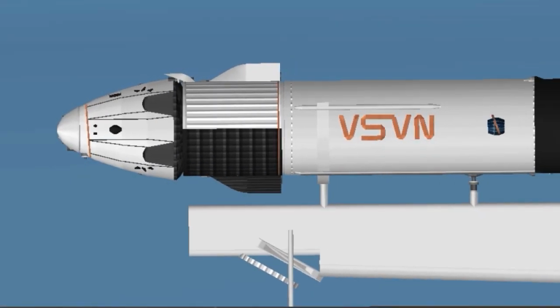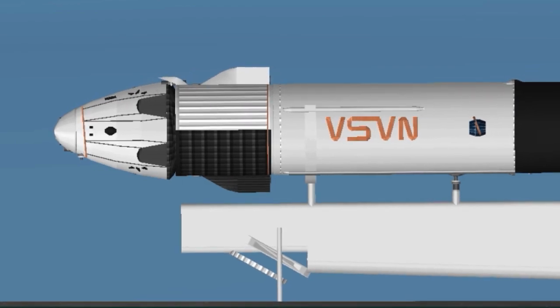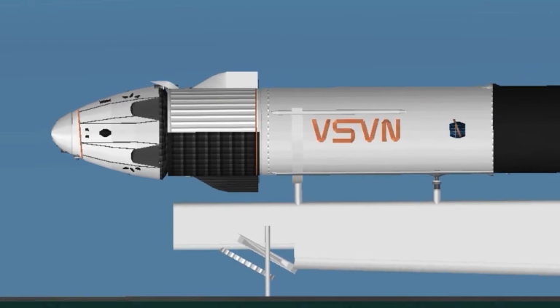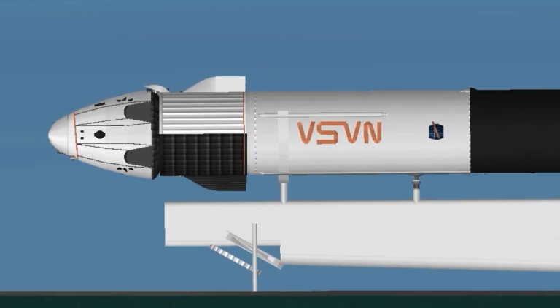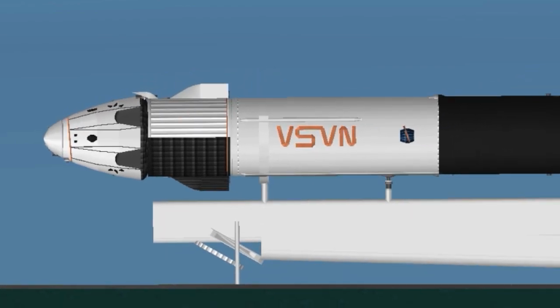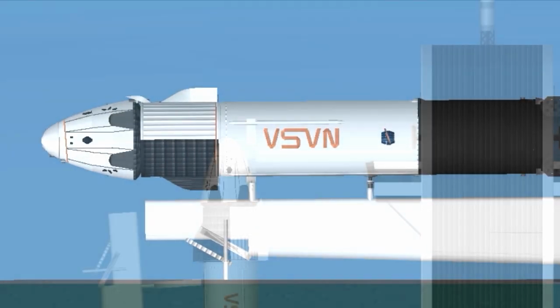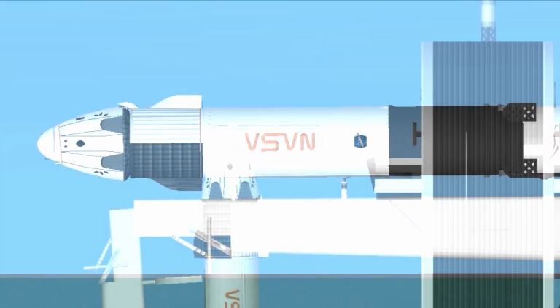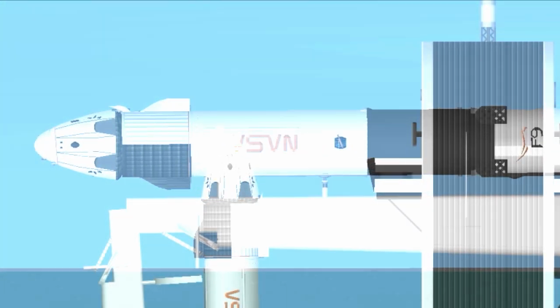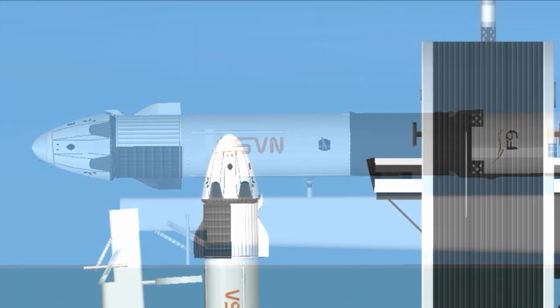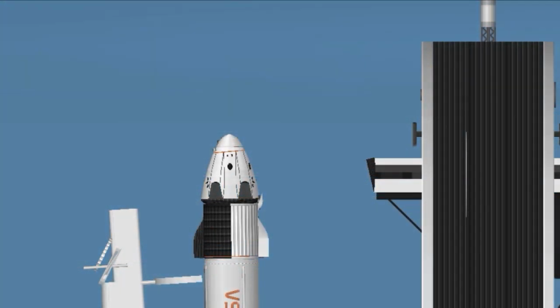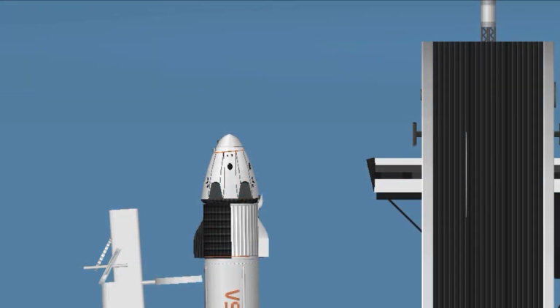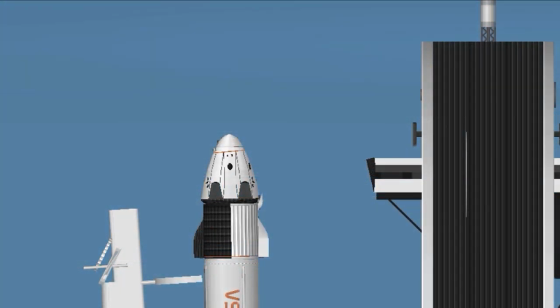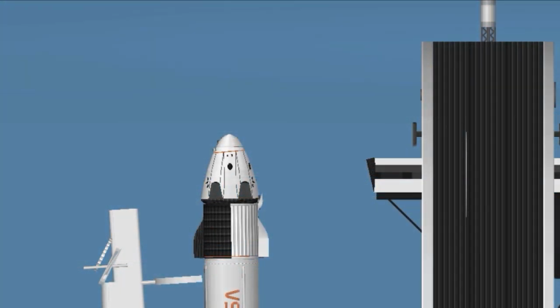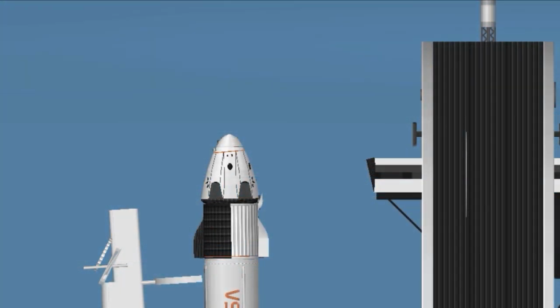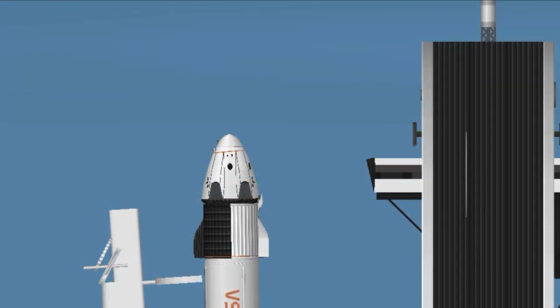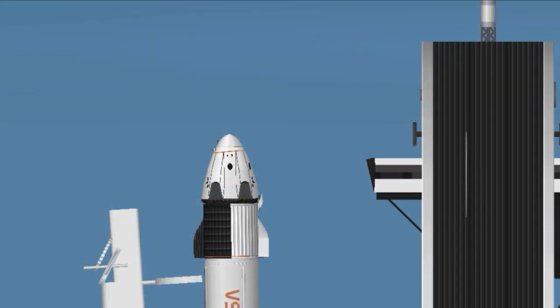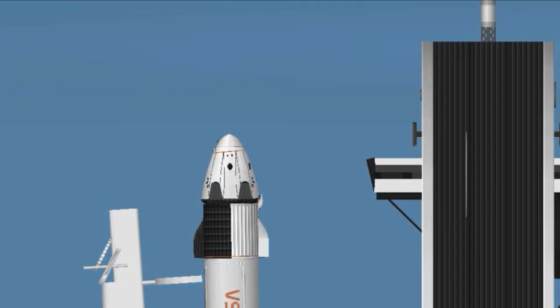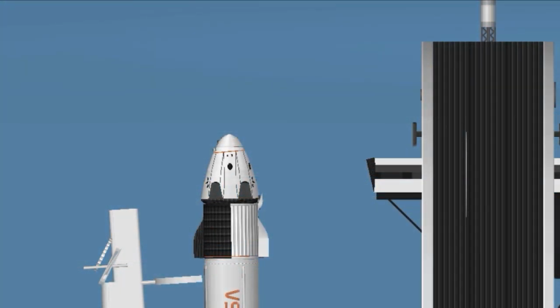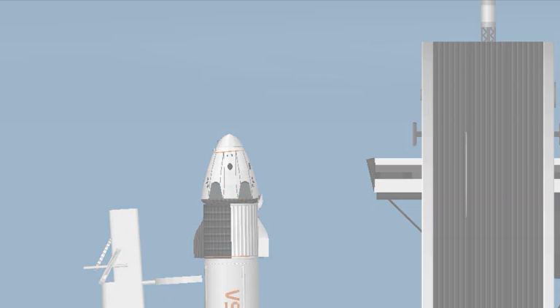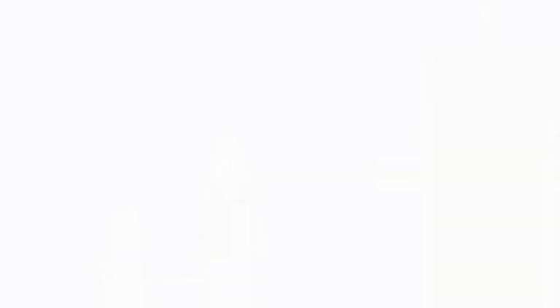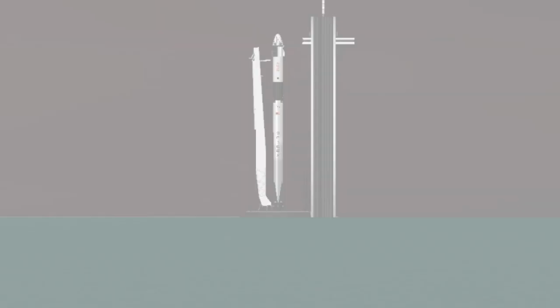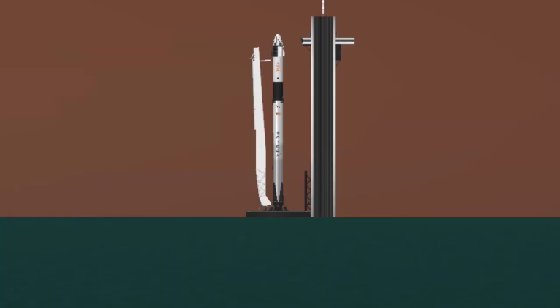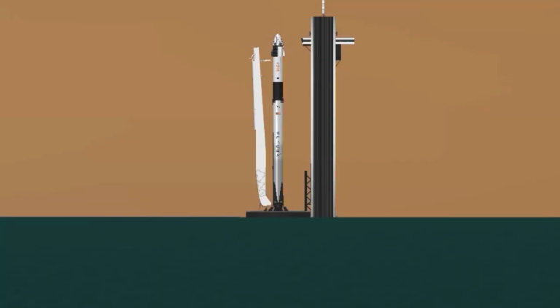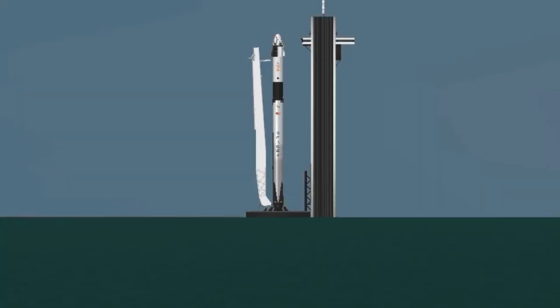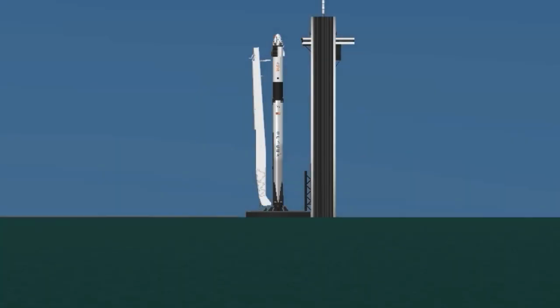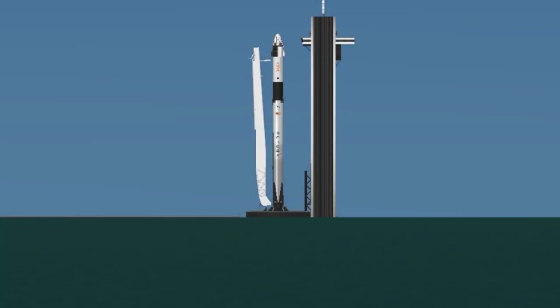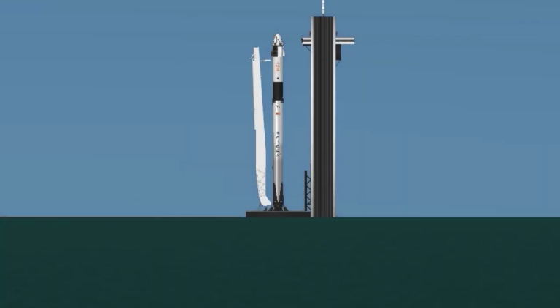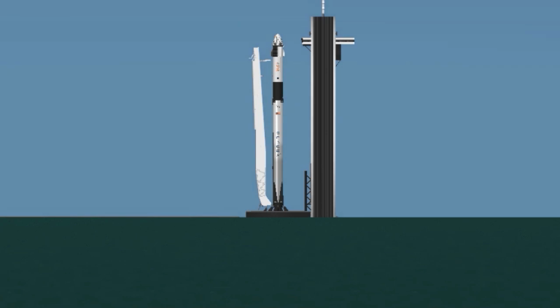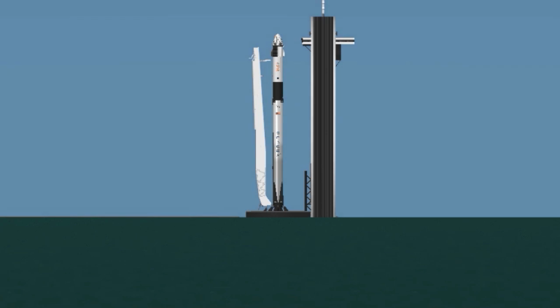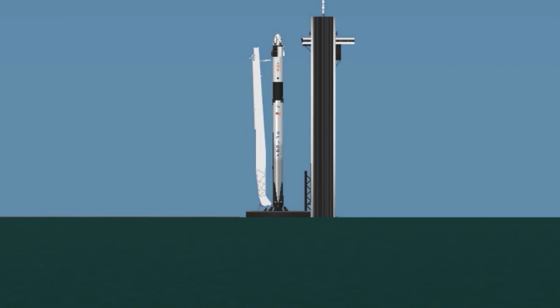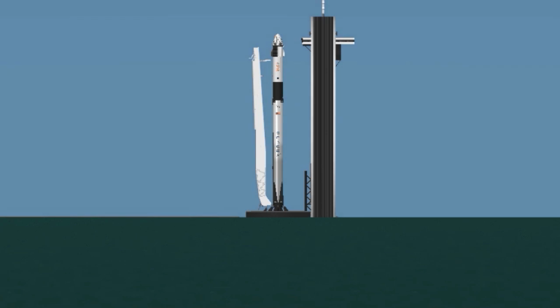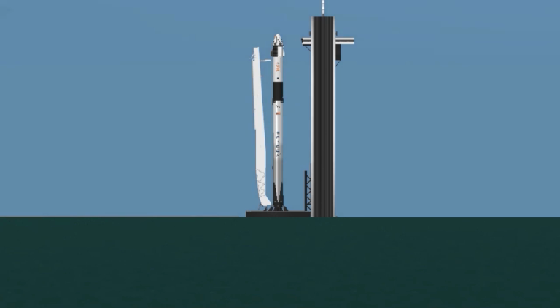LWO on WeatherNet, liftoff conditions pretty good. EFTS is ready for launch.